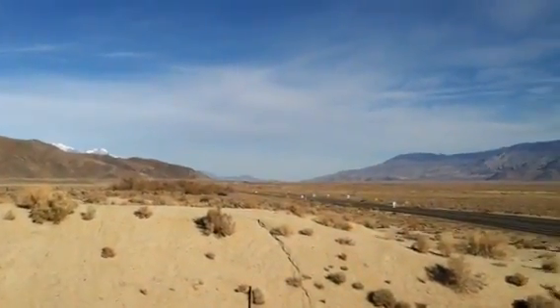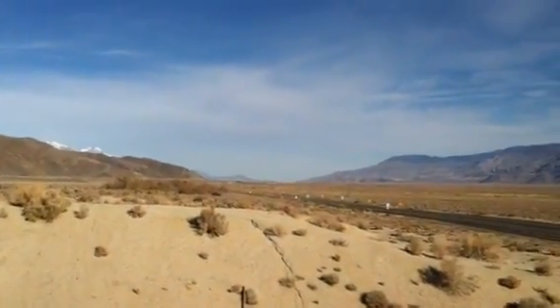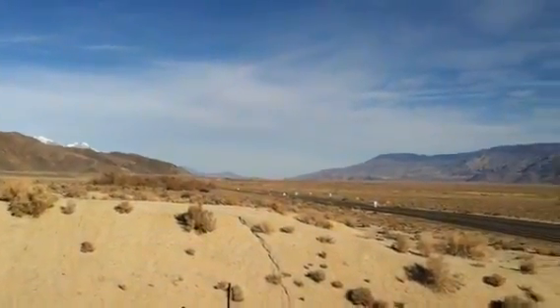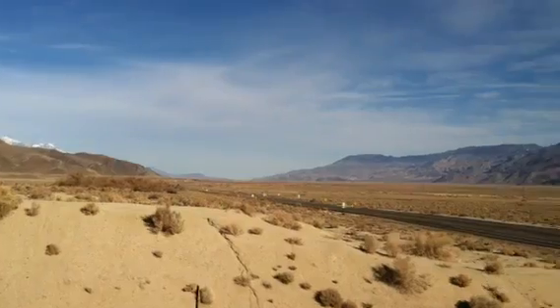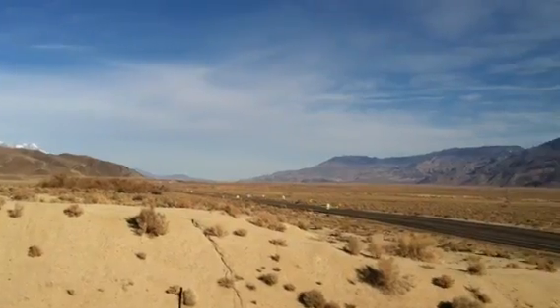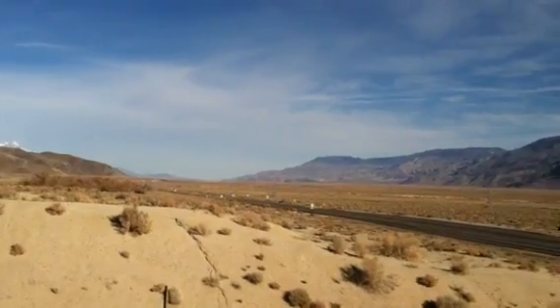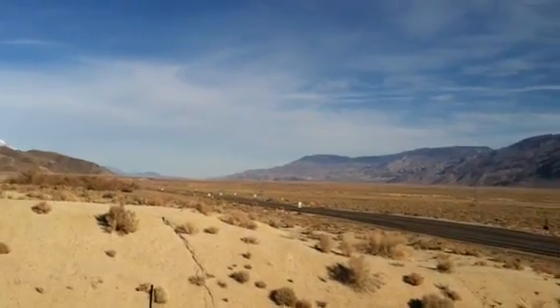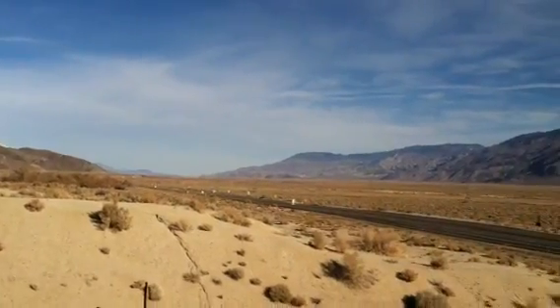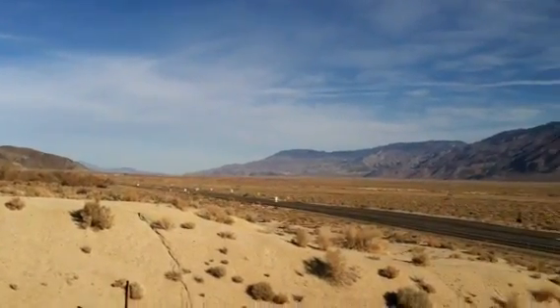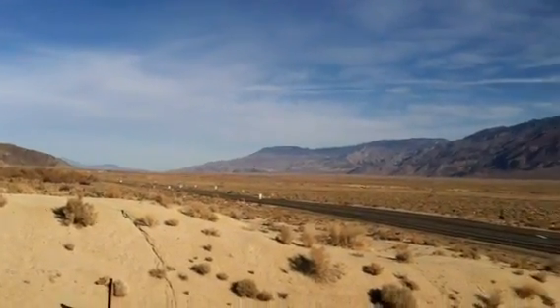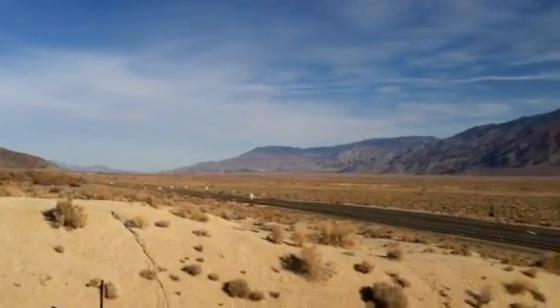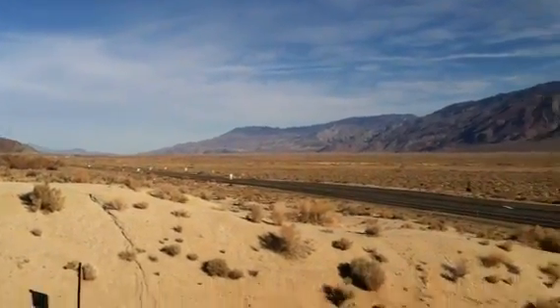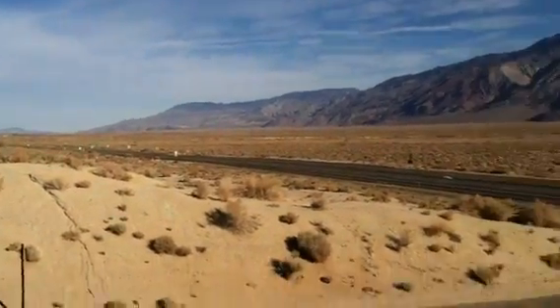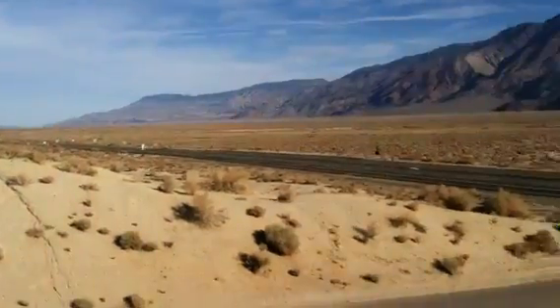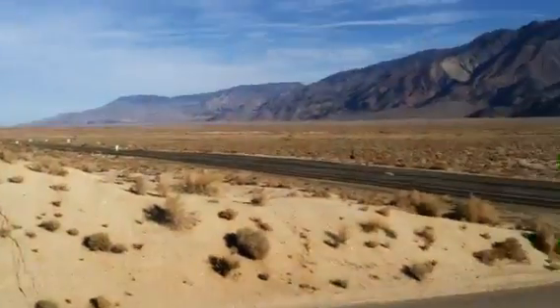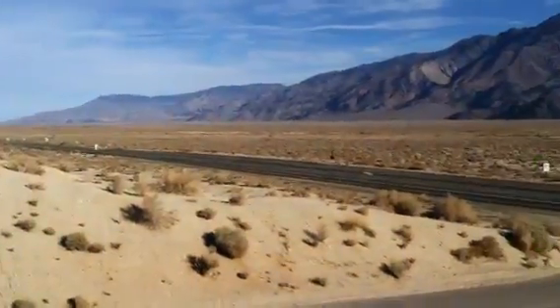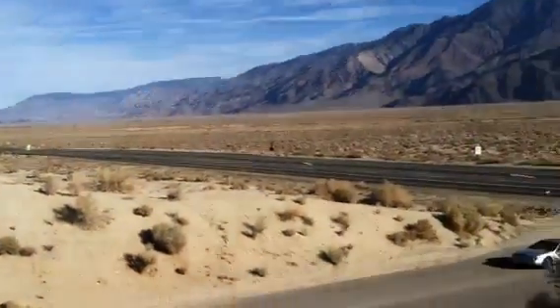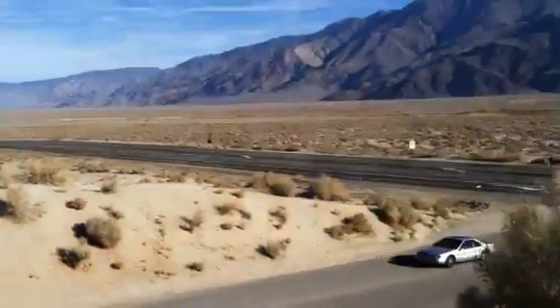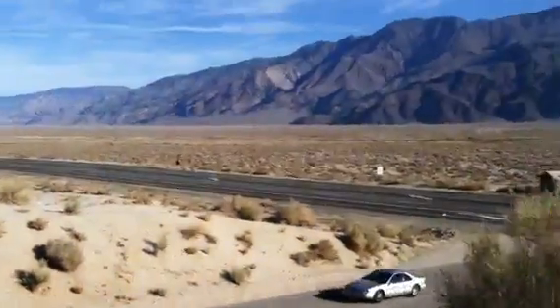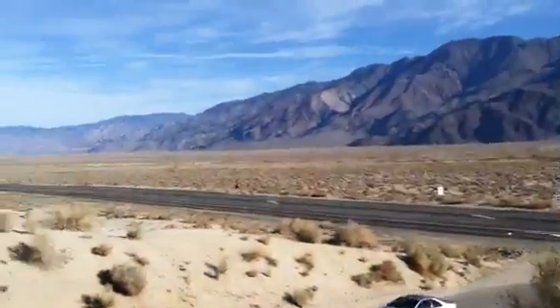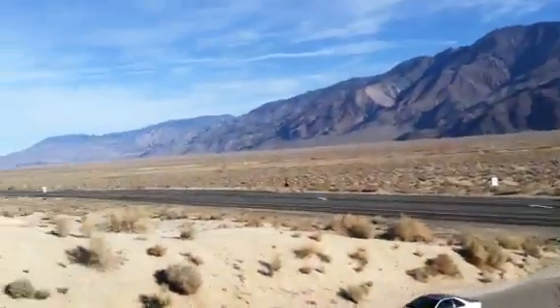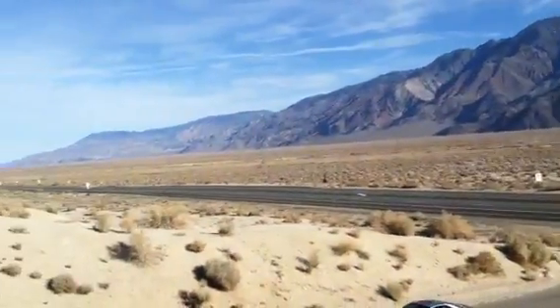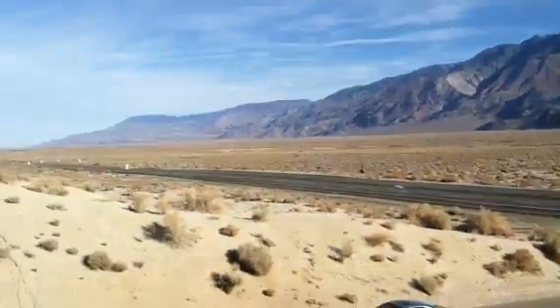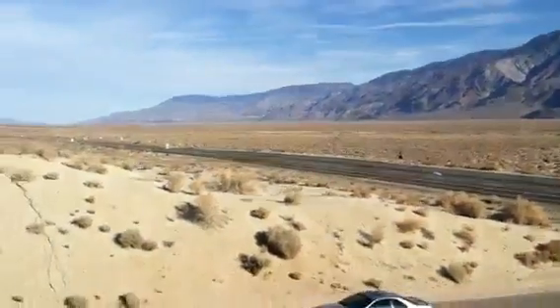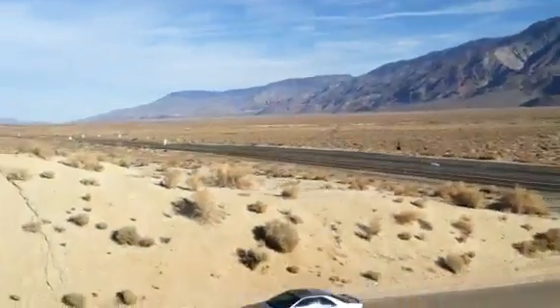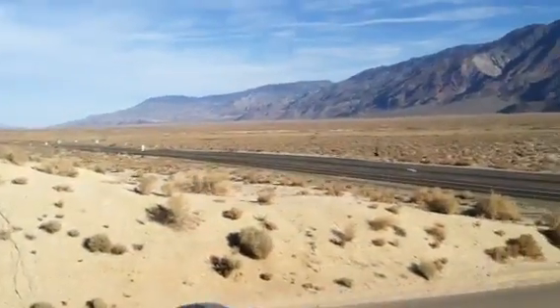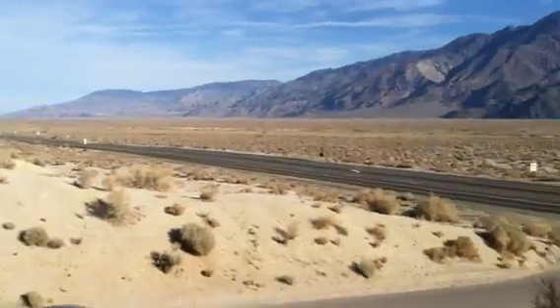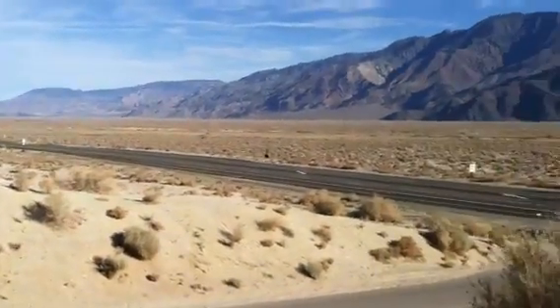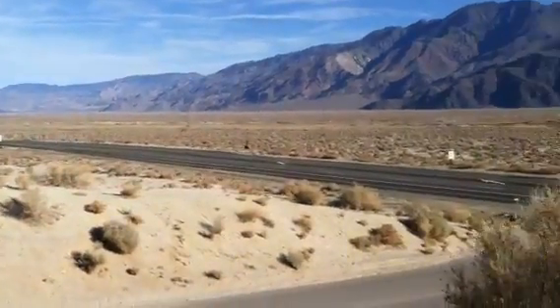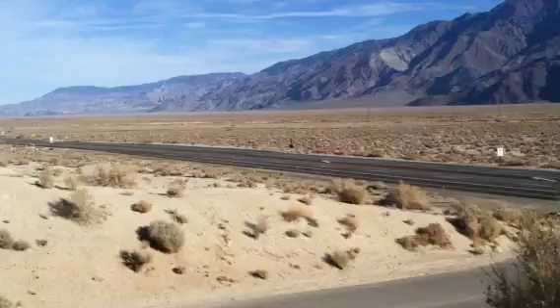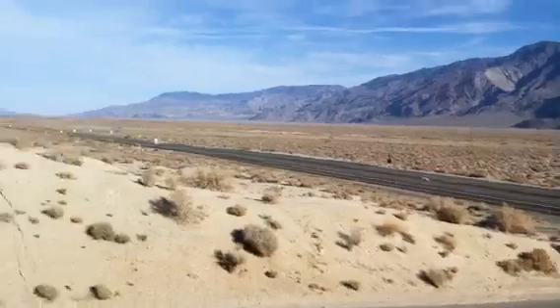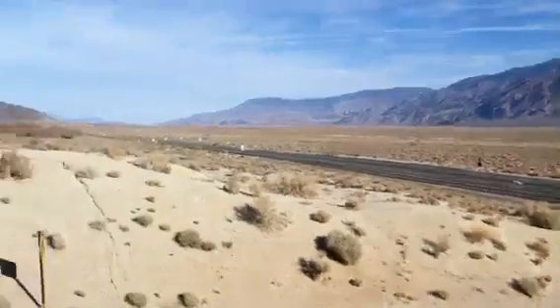As I'm looking here, I'm looking north now, and this is looking up the Owens Valley, which is on the other side of the Sierra Mountains.